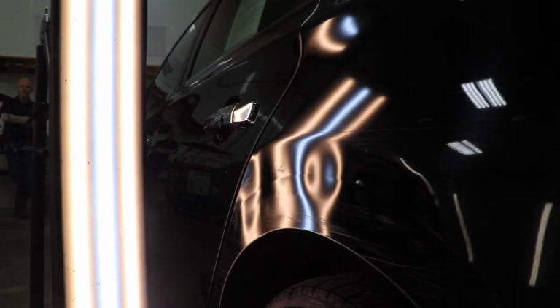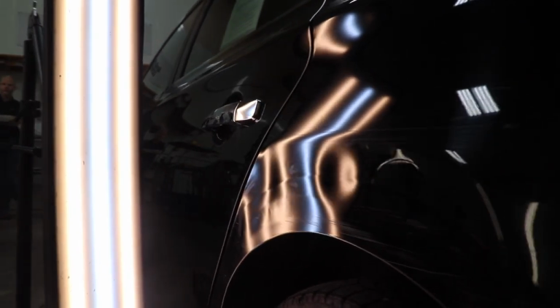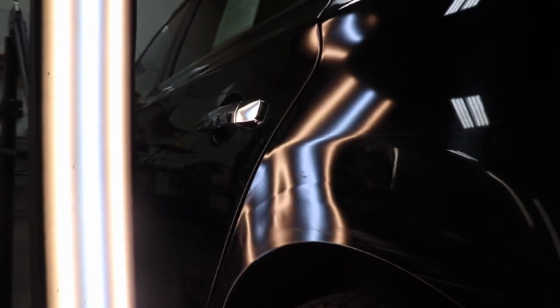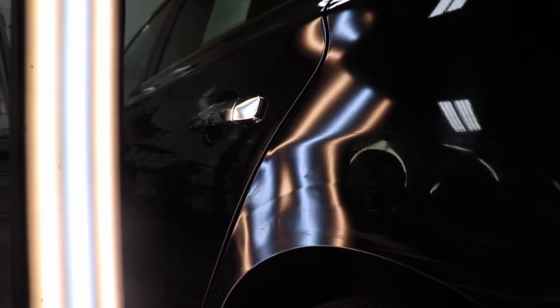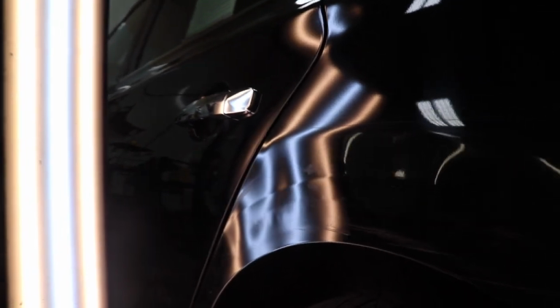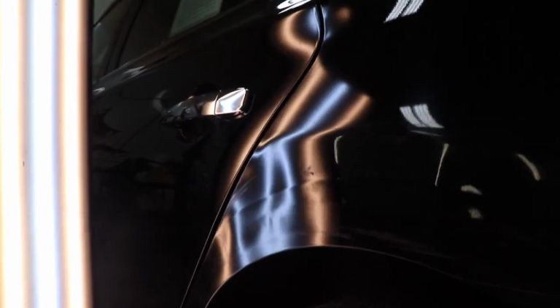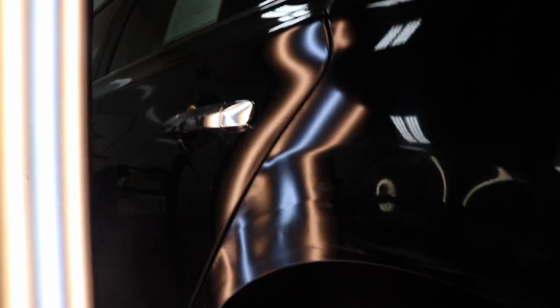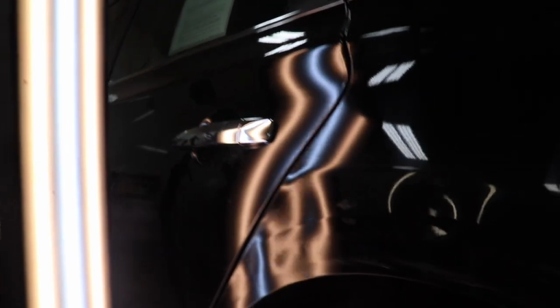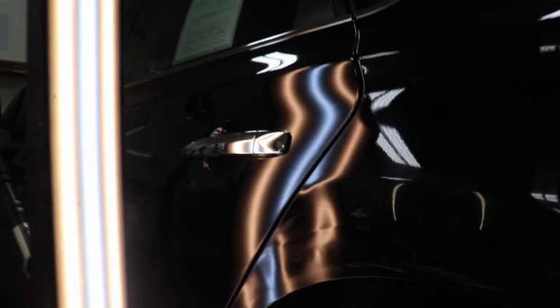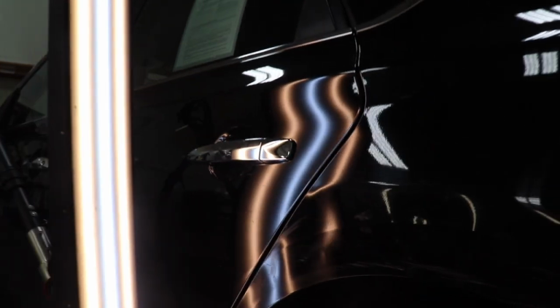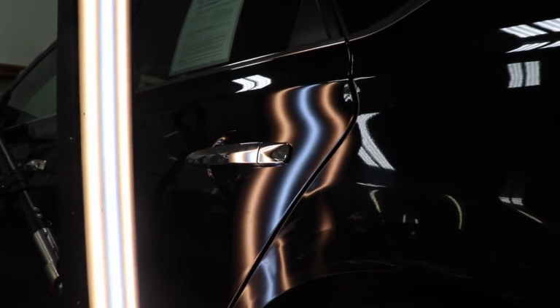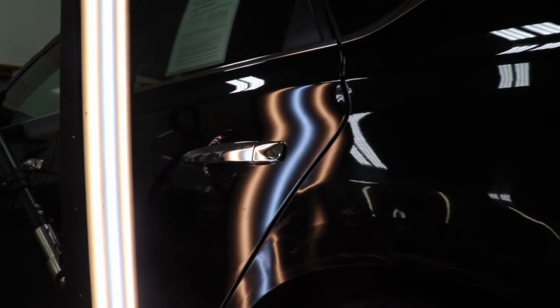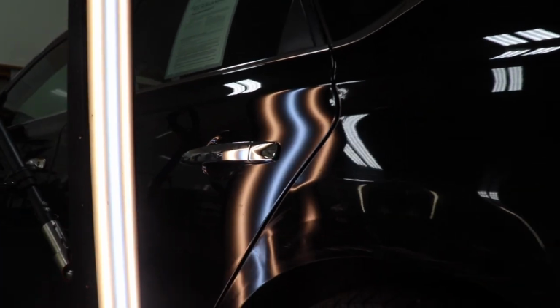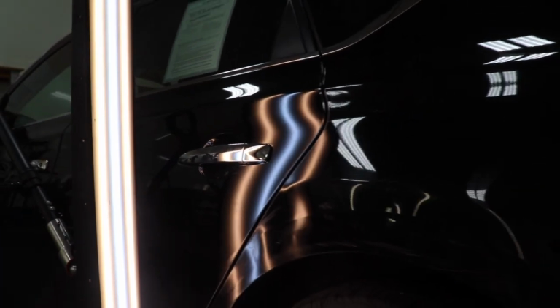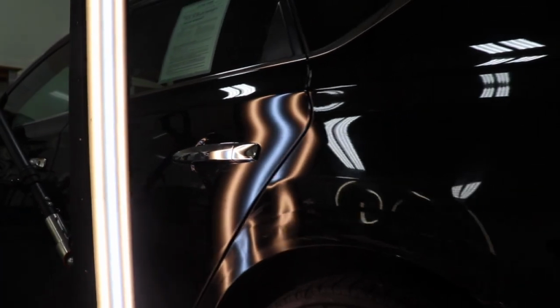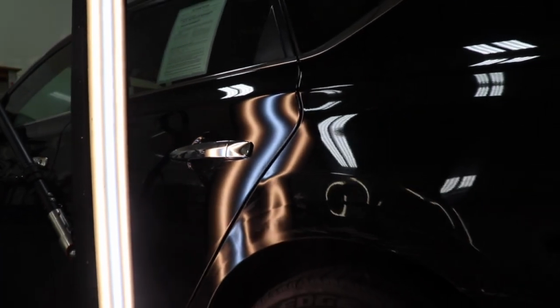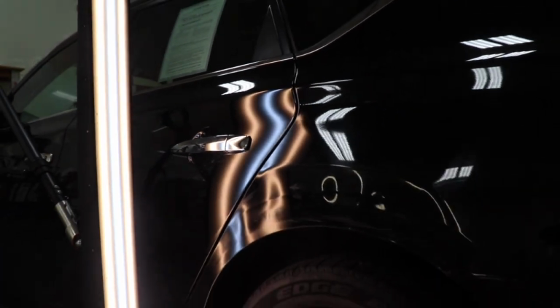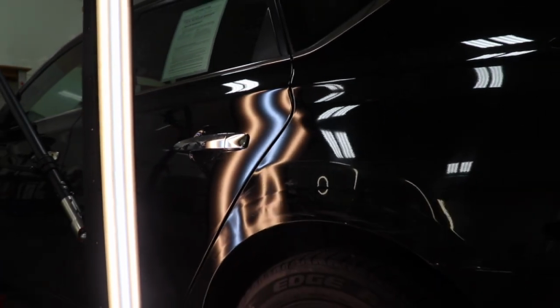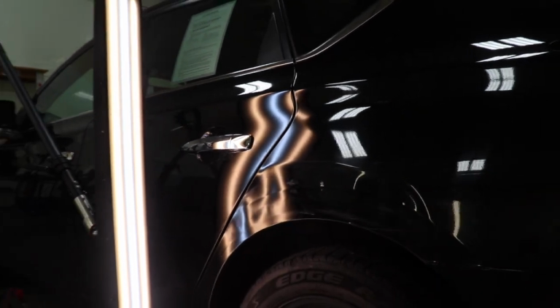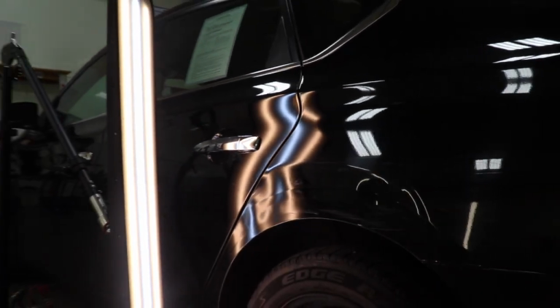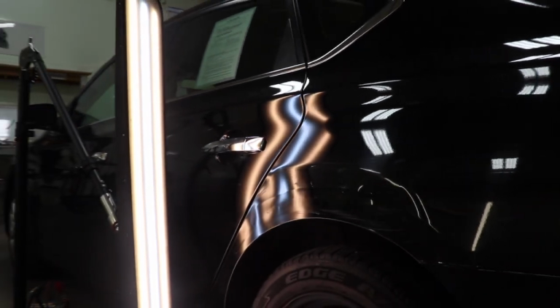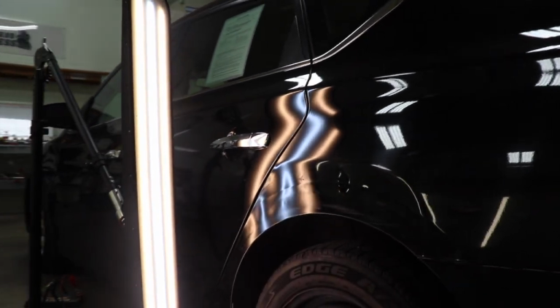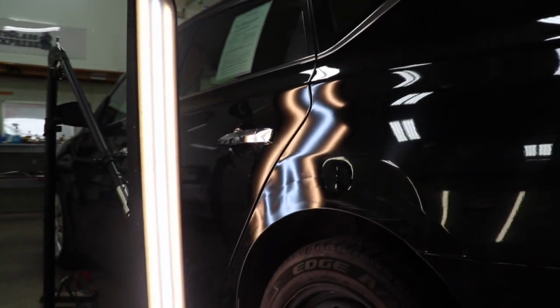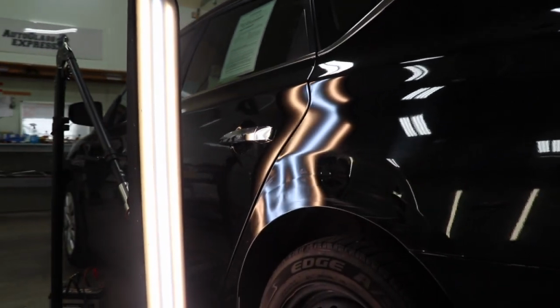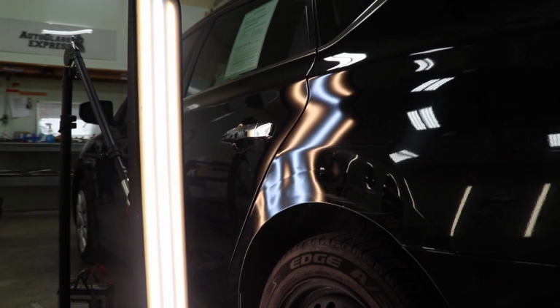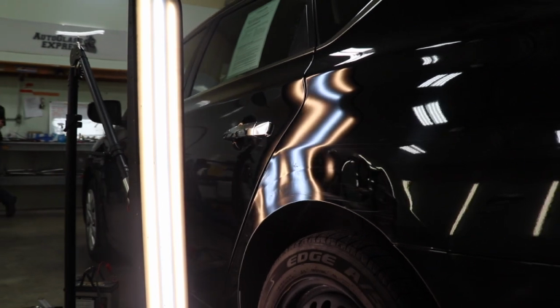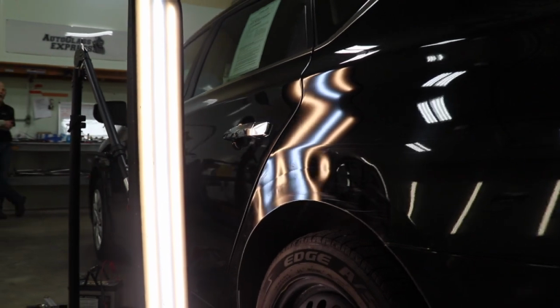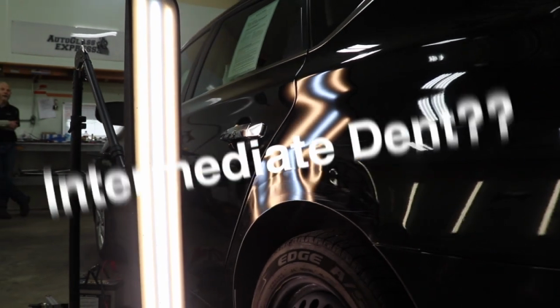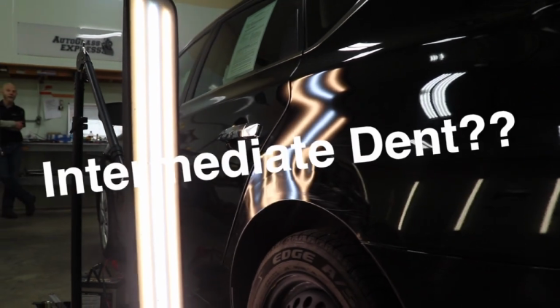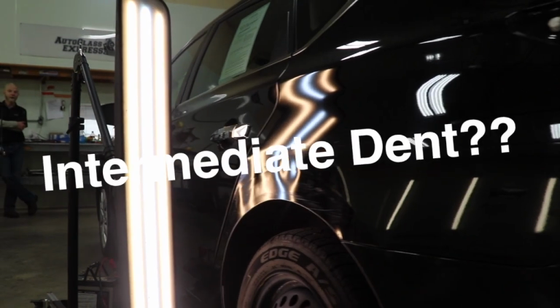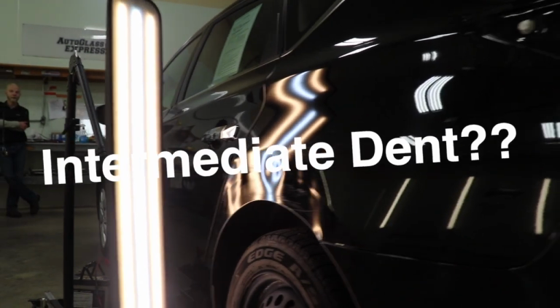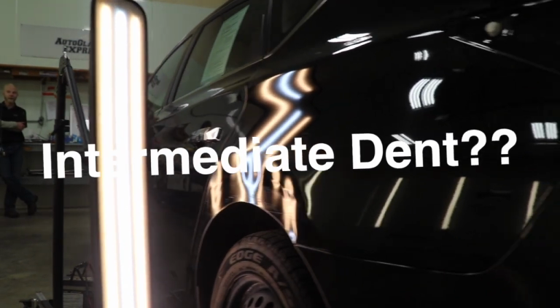Well hello, hello, what have we here? And you might be asking yourself, why in the f**k is this in the intermediate section?